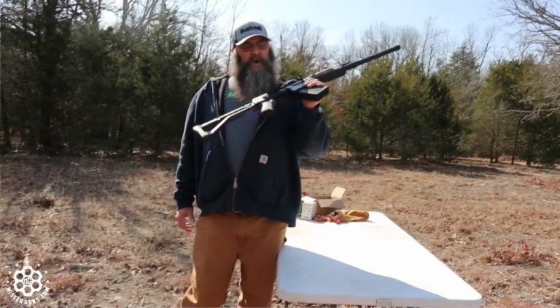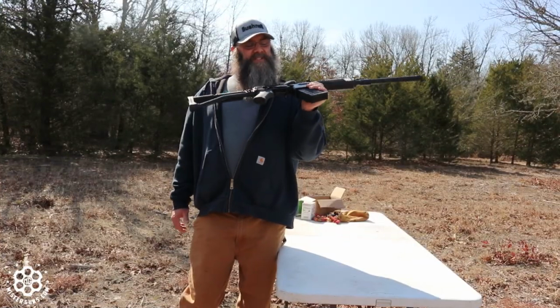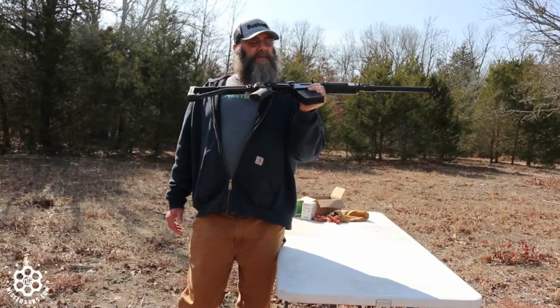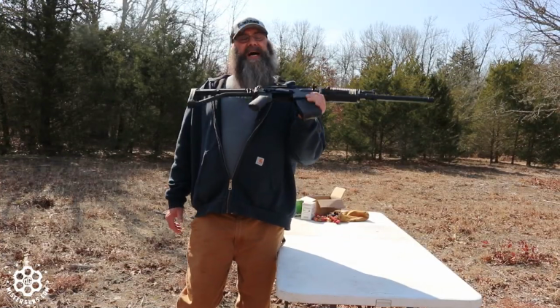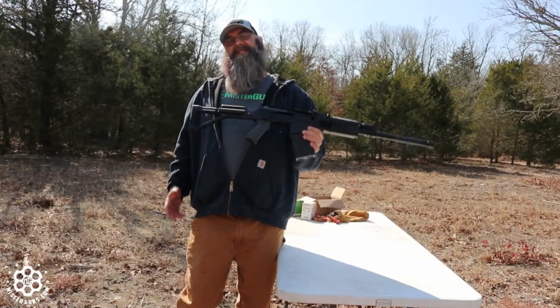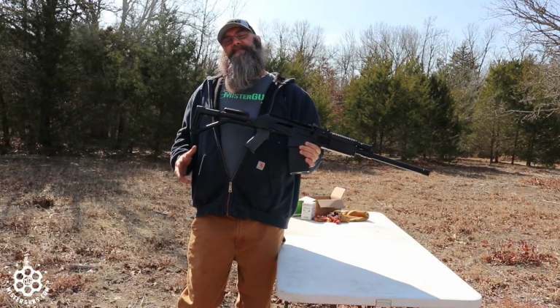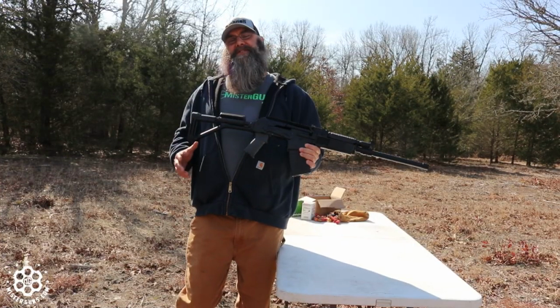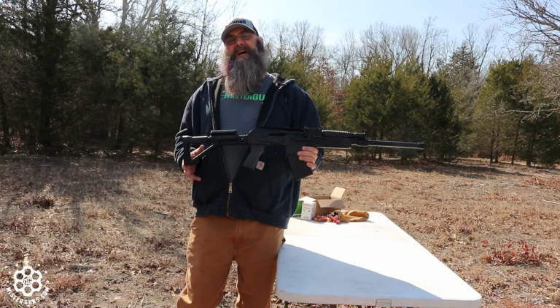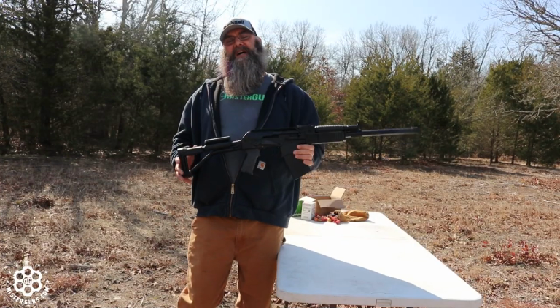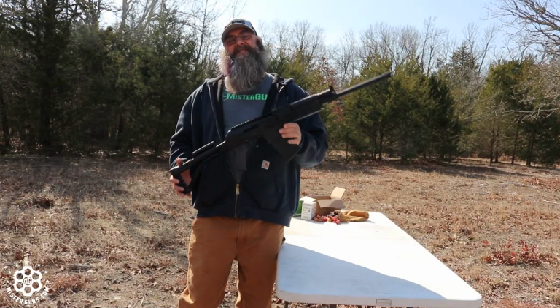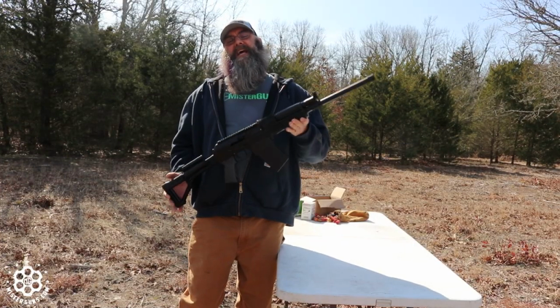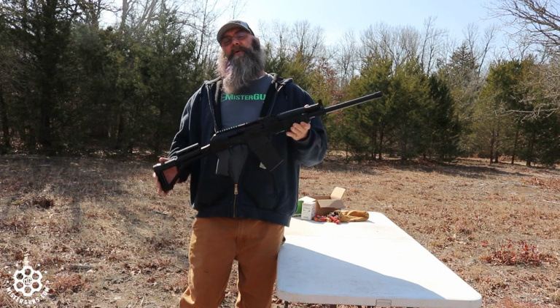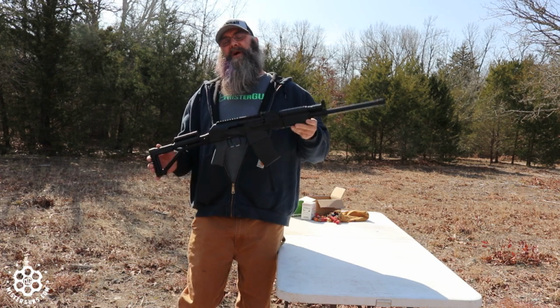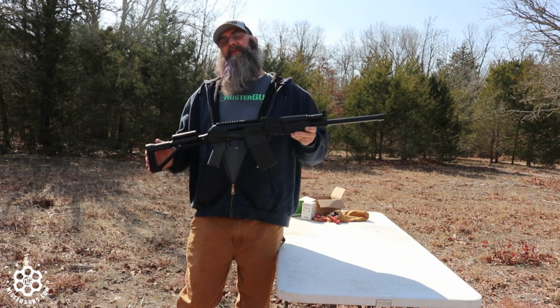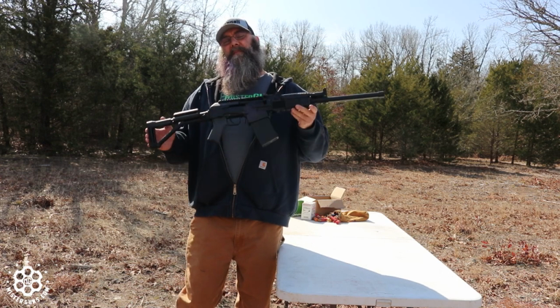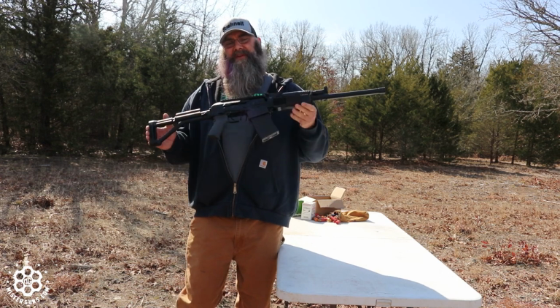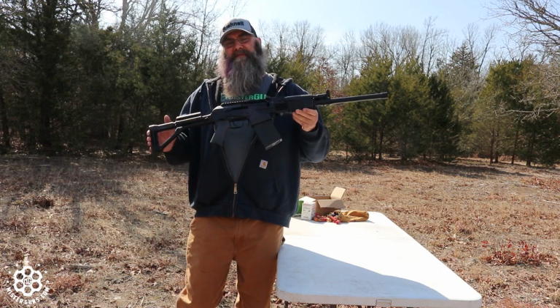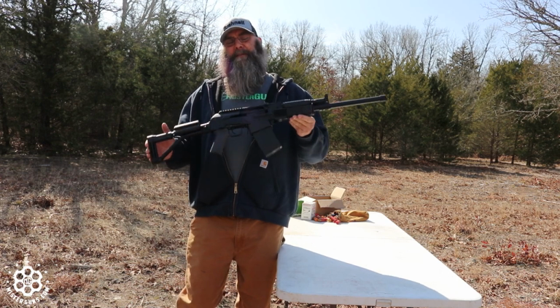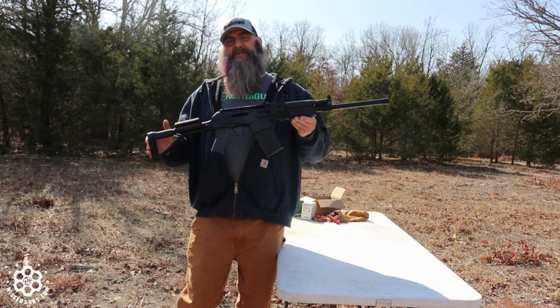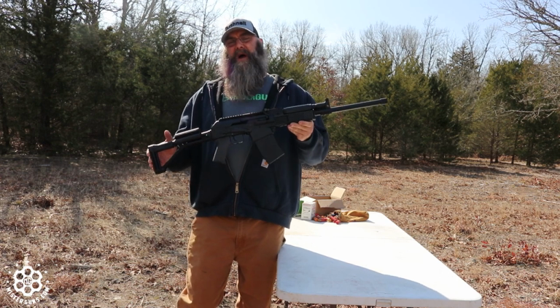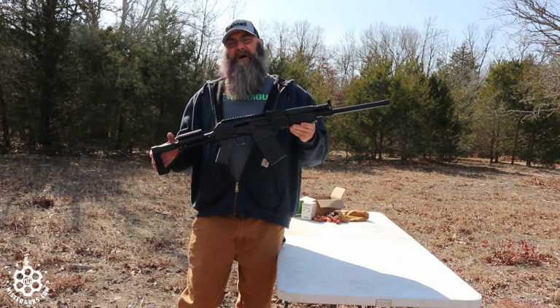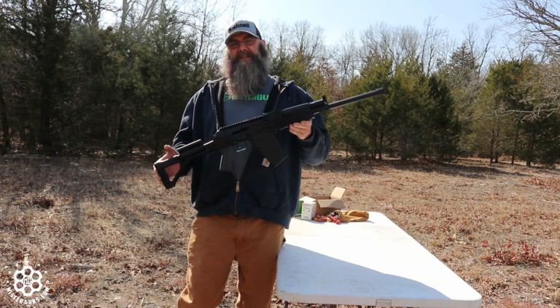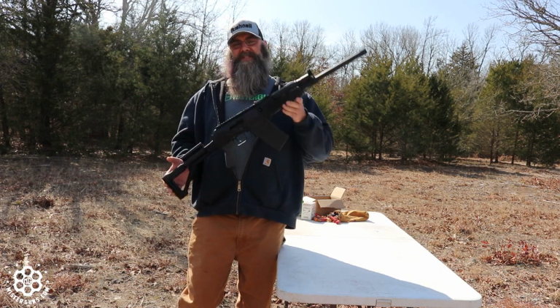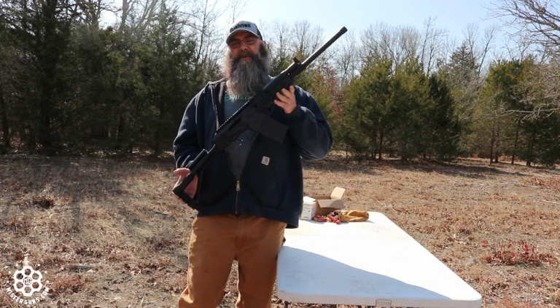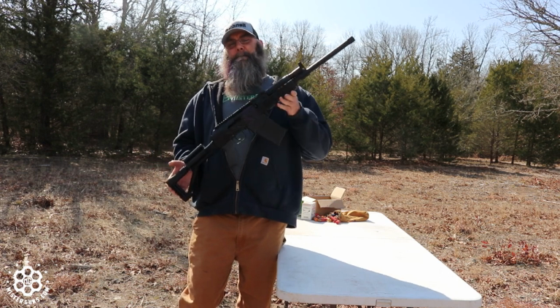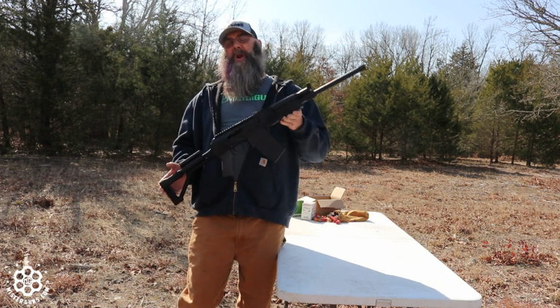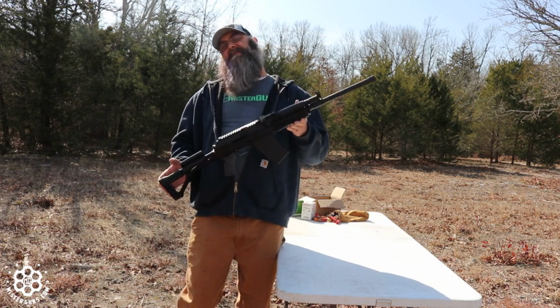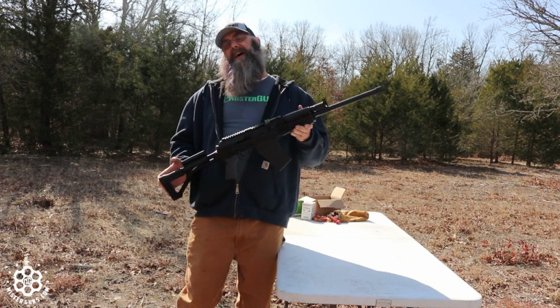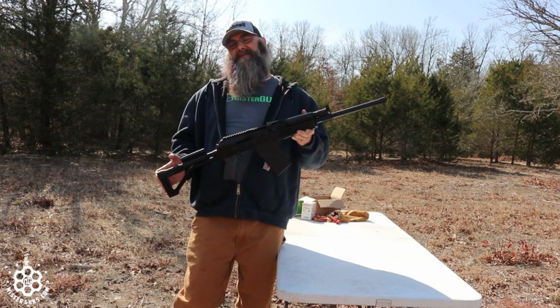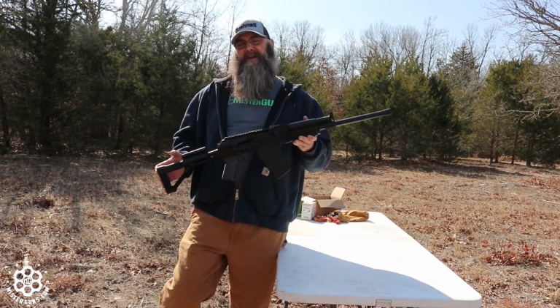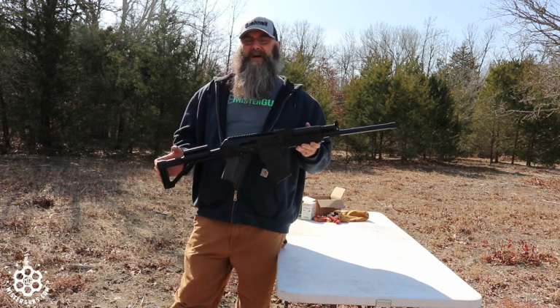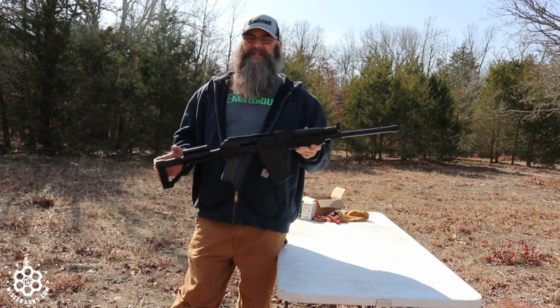What's up guys? It's Mr. Guns. Today we're running the Vepr 12. This is from the Molot factory in Russia.